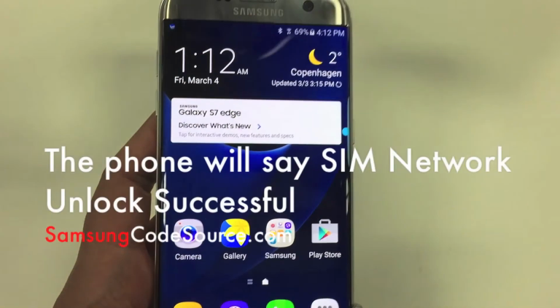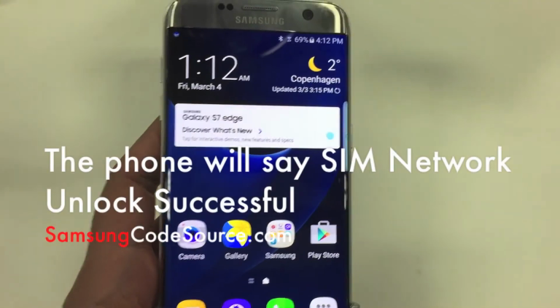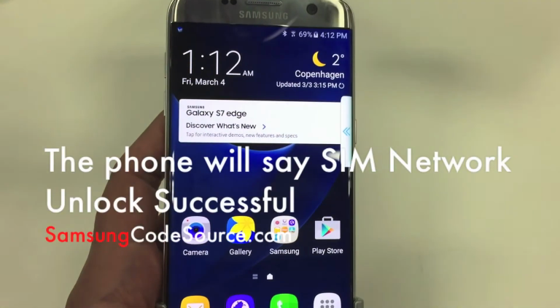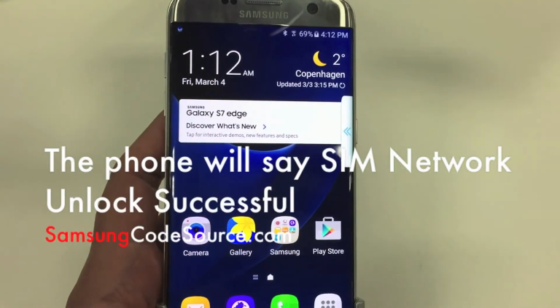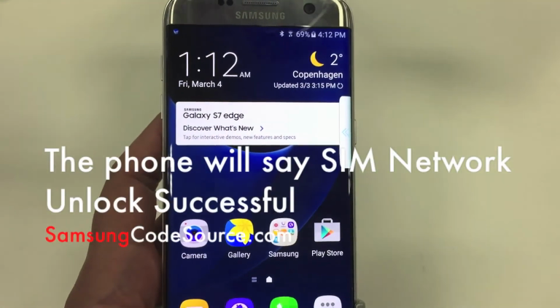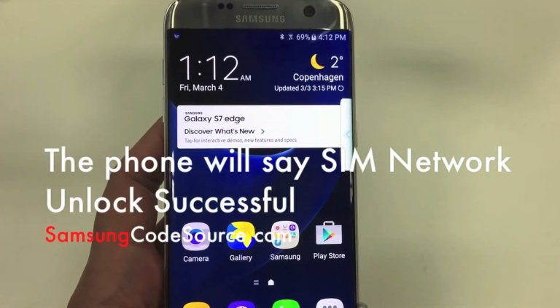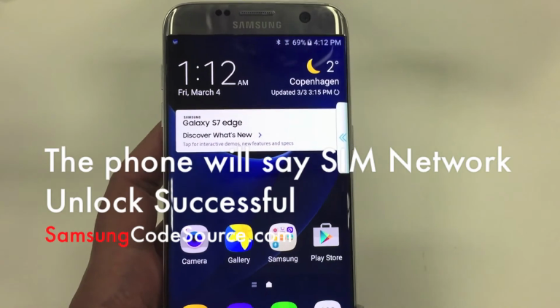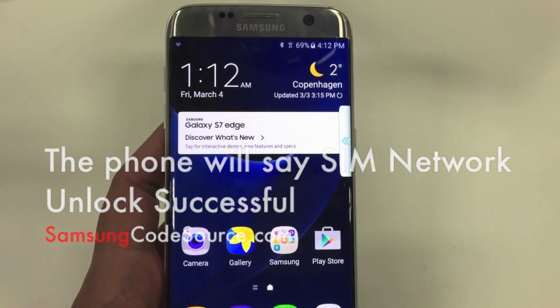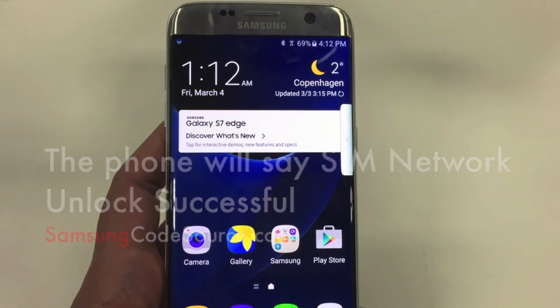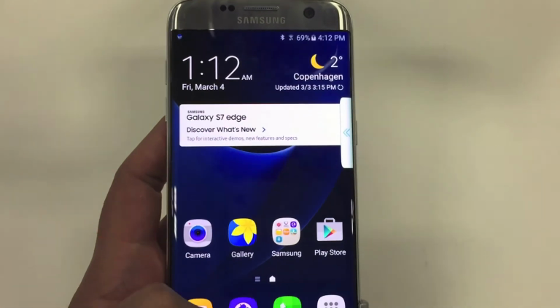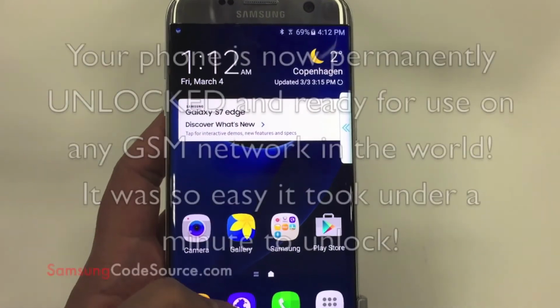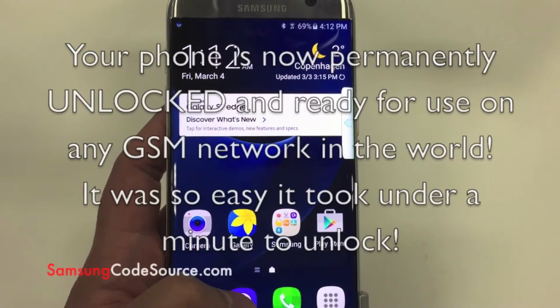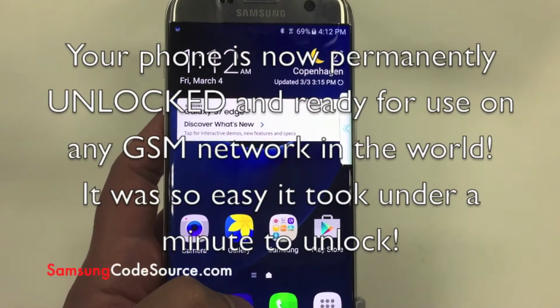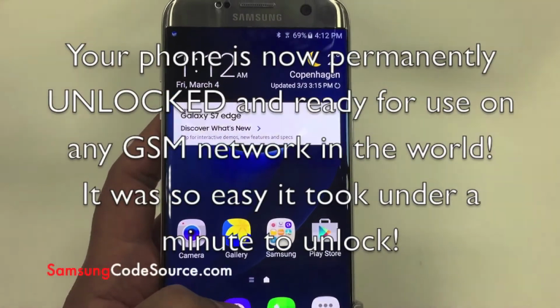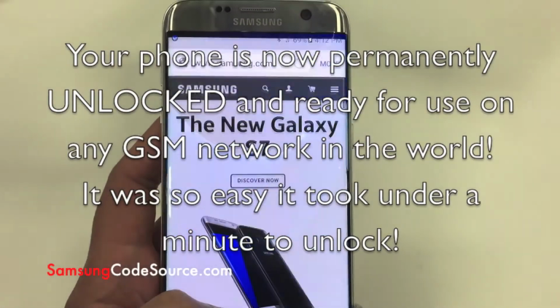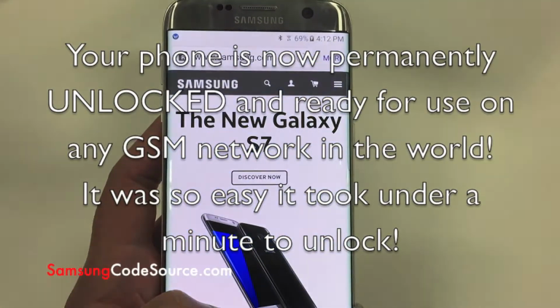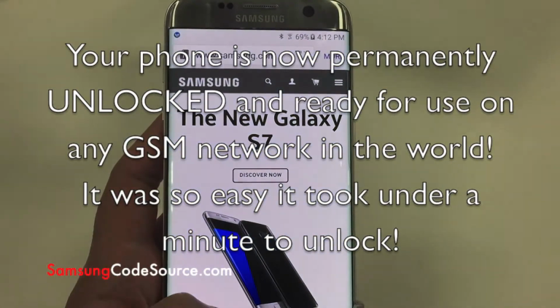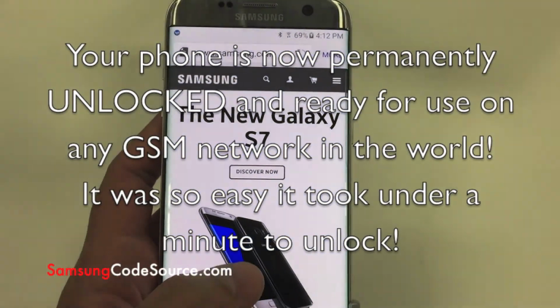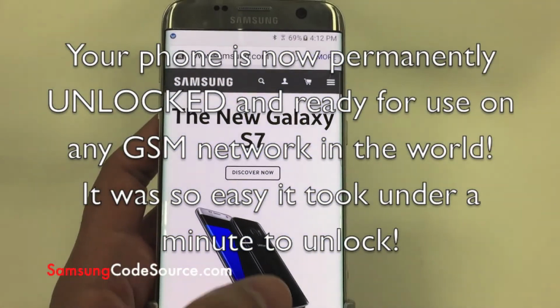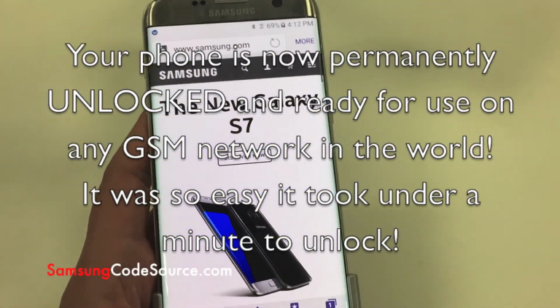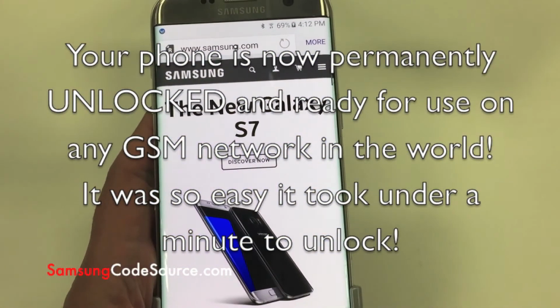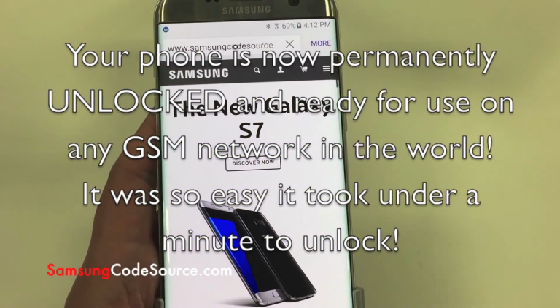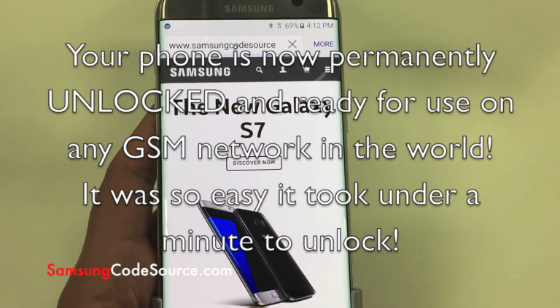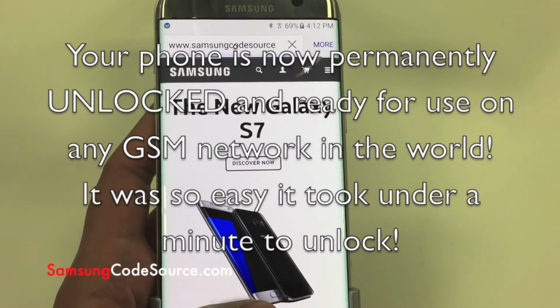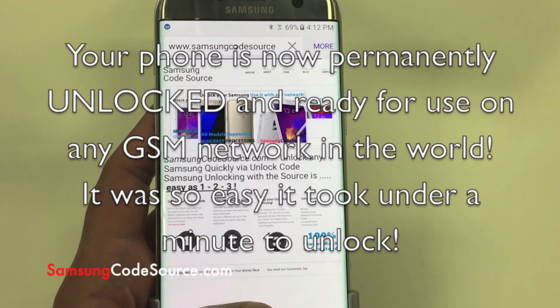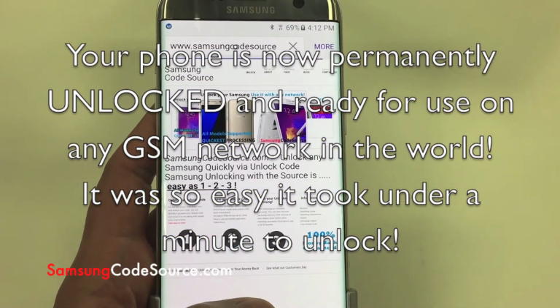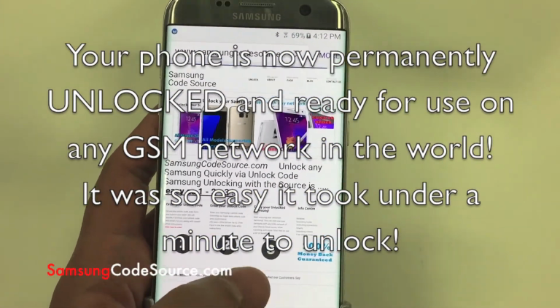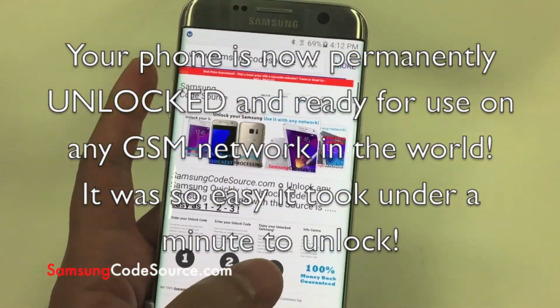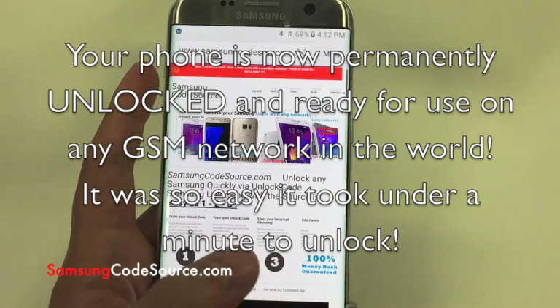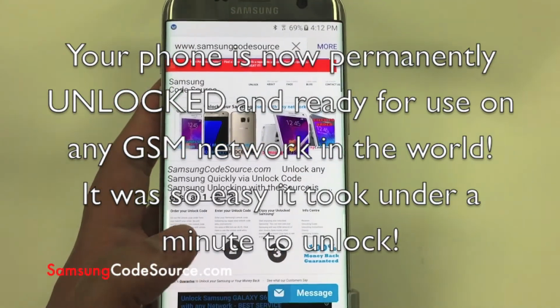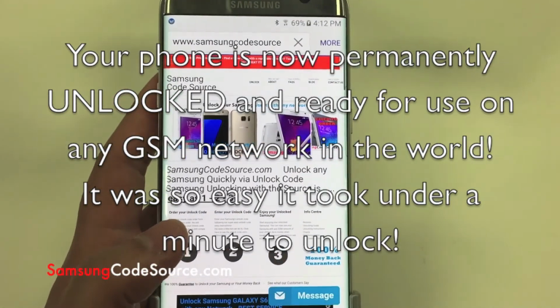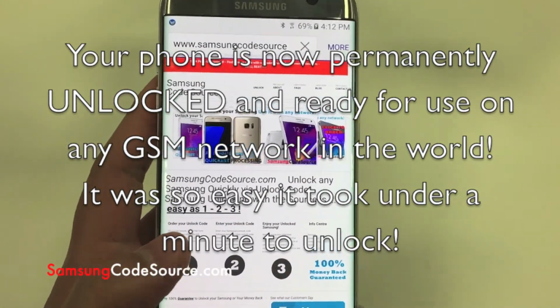That's it. Your phone is now permanently unlocked and ready for use on any GSM network worldwide. Simply pop in the SIM card and it will work right away.